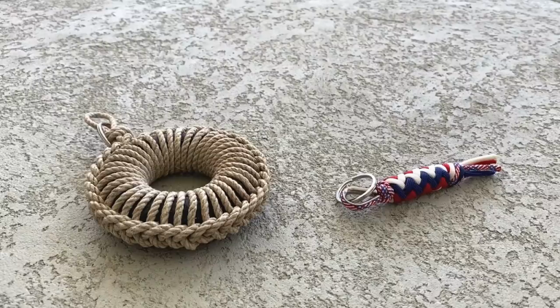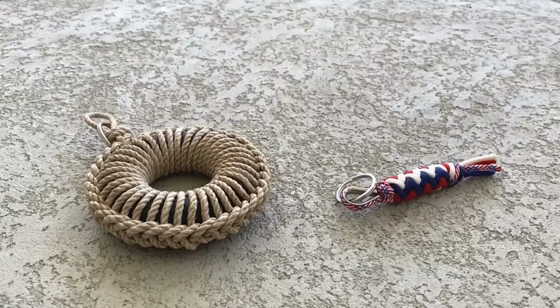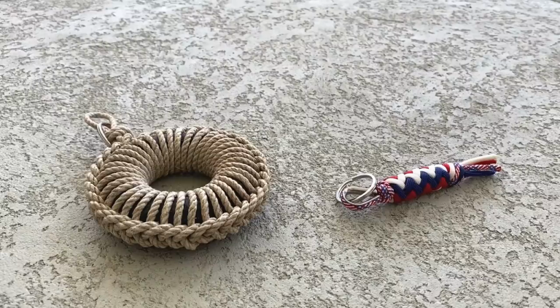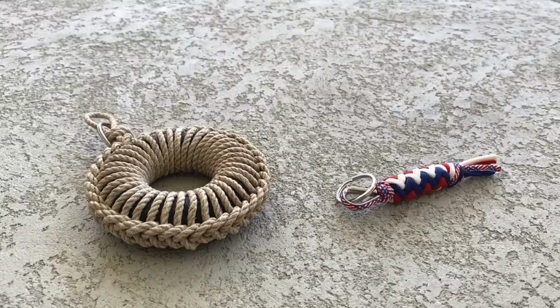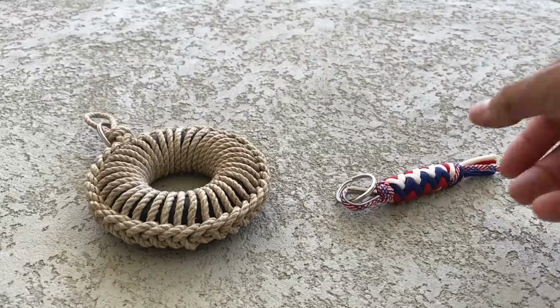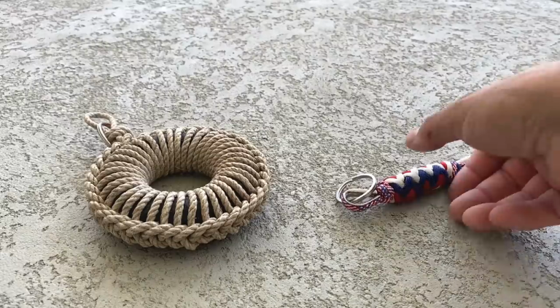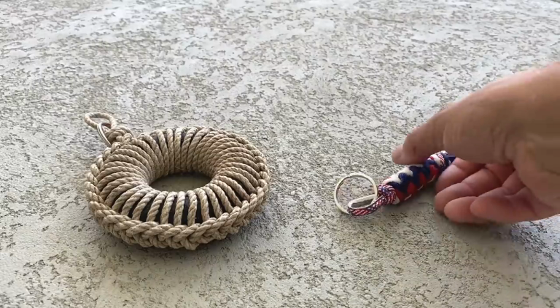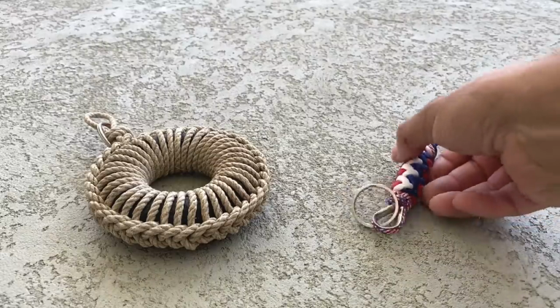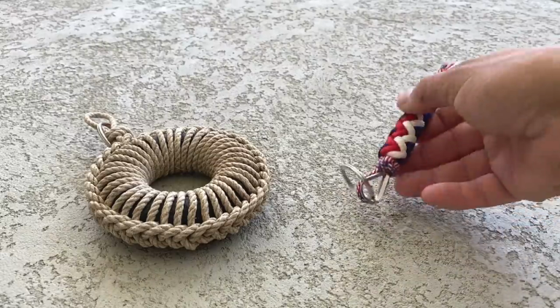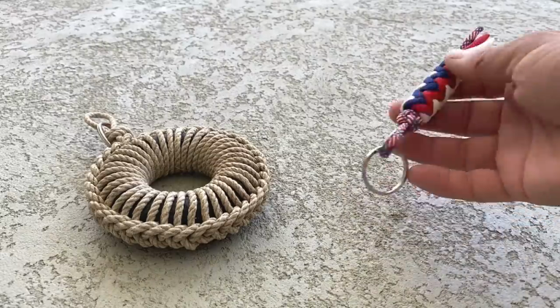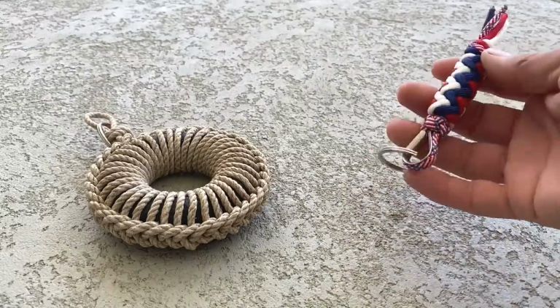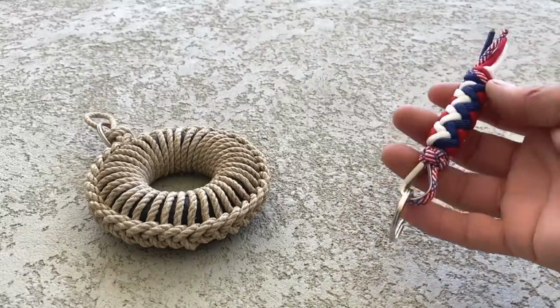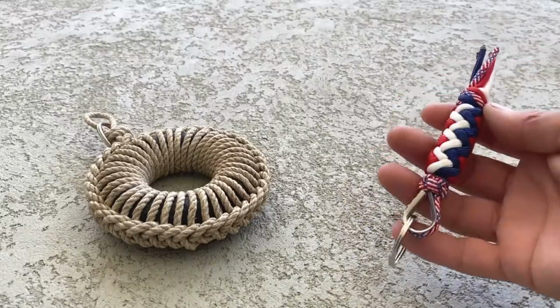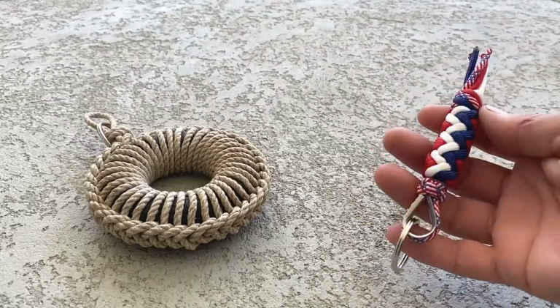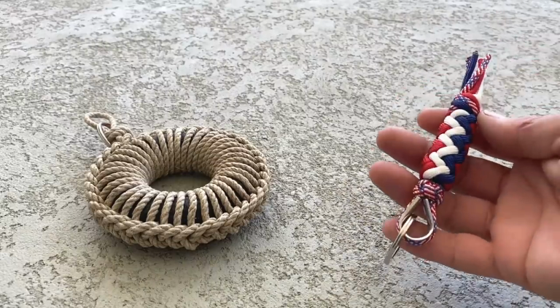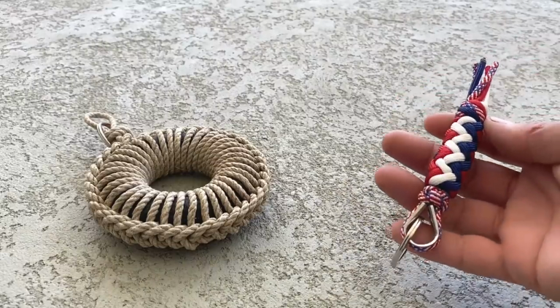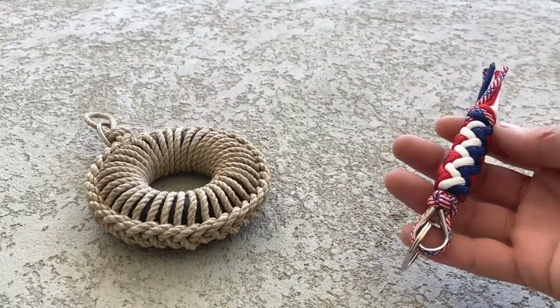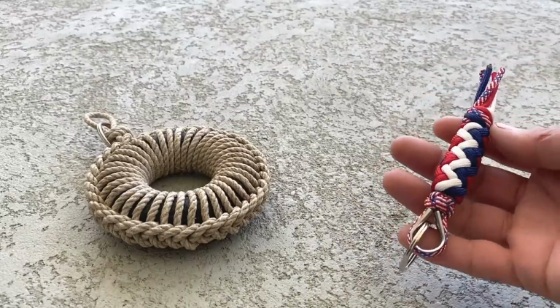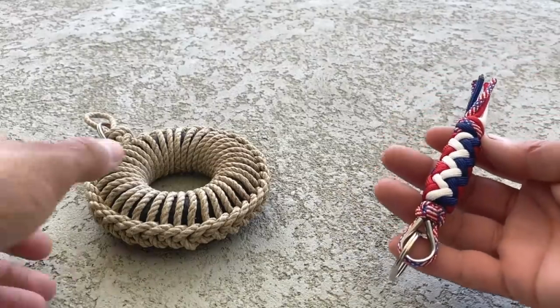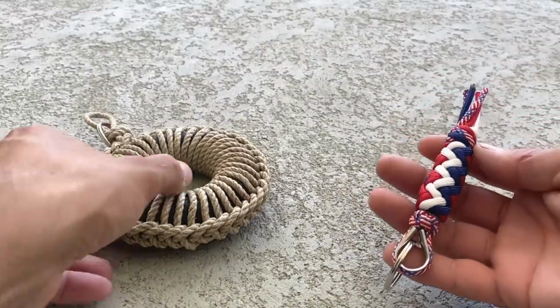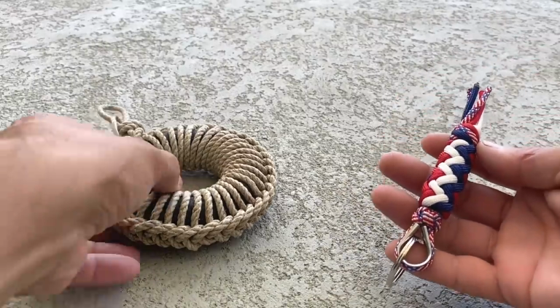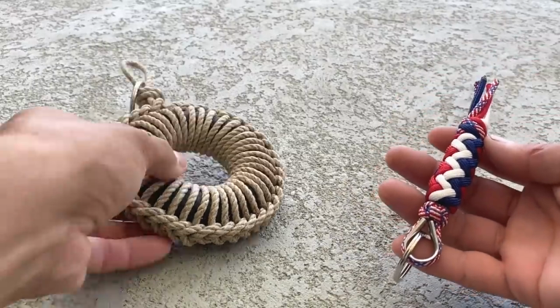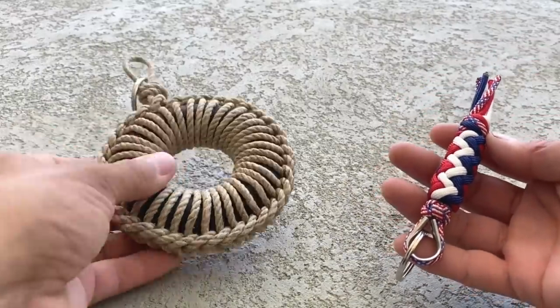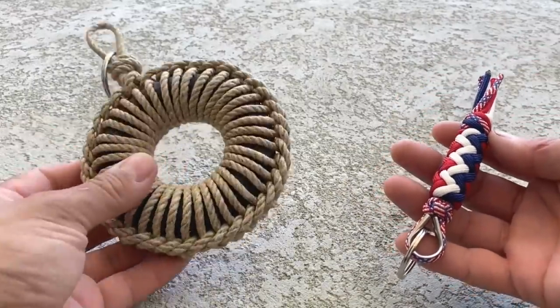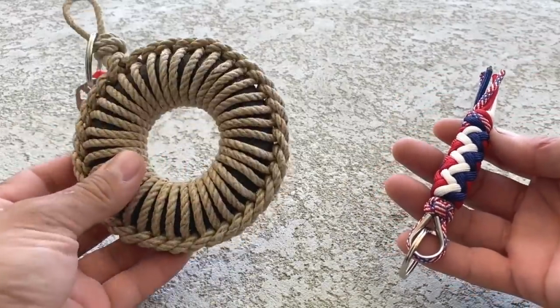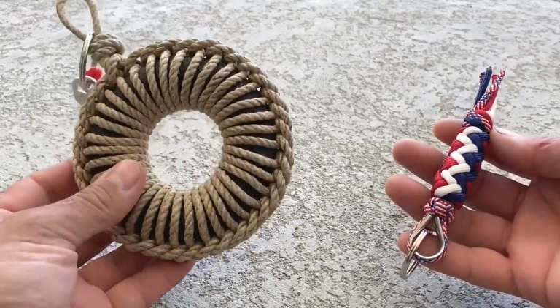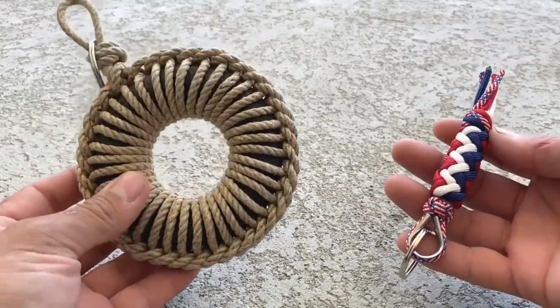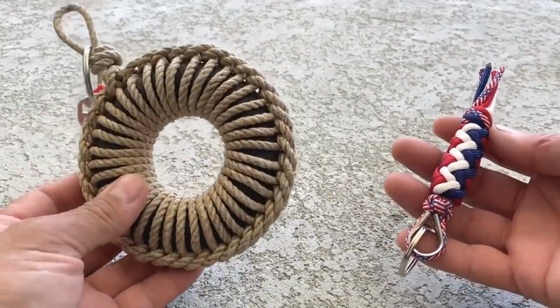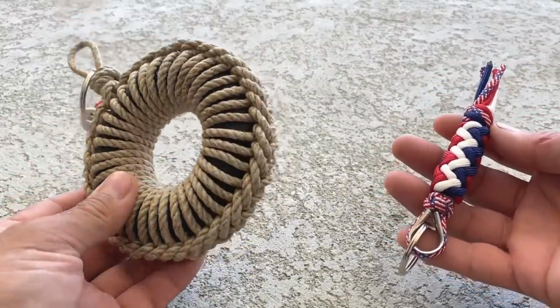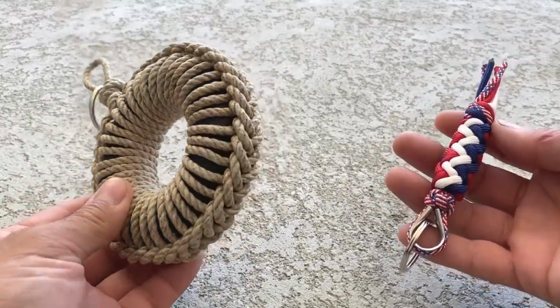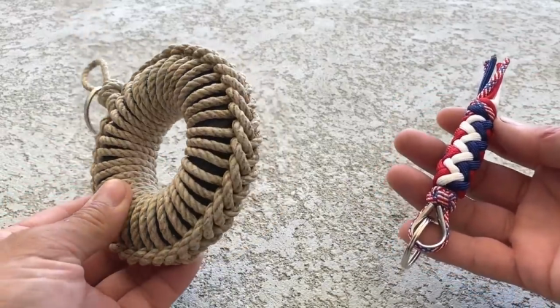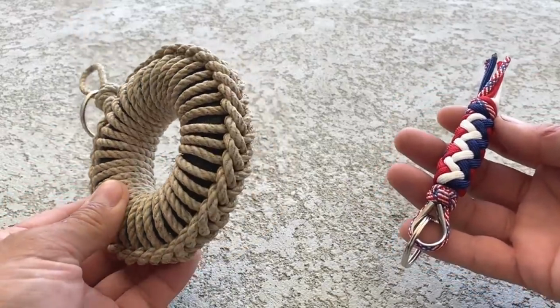I'd also like to send a big shout out to Rick in Illinois. He sent me these two items — more about that at the end of the video.